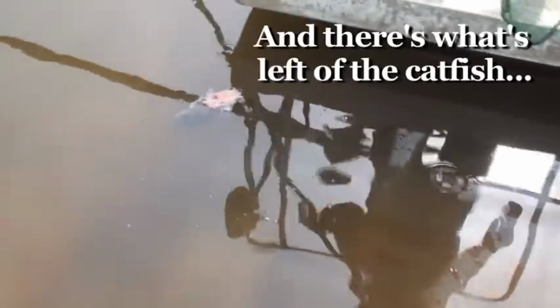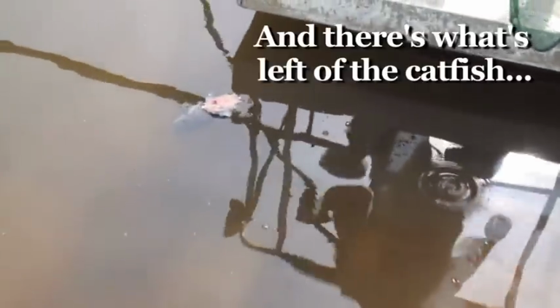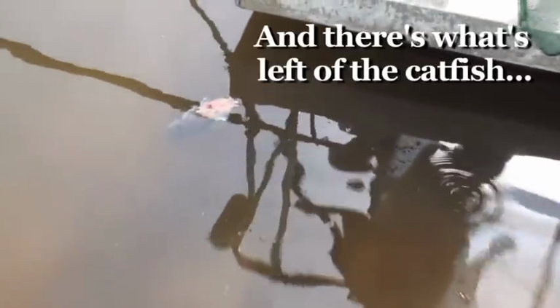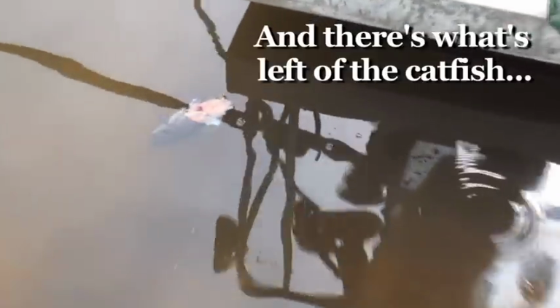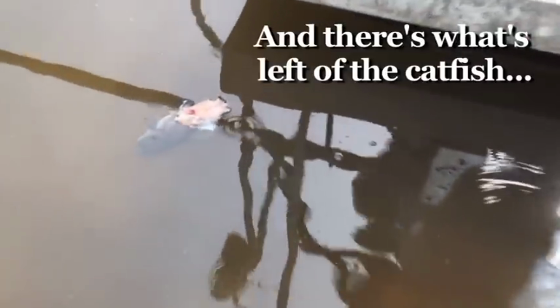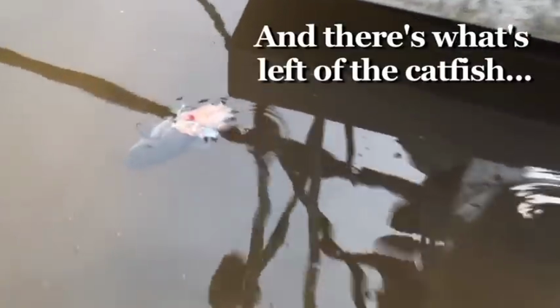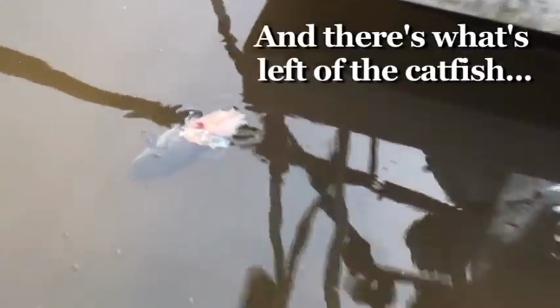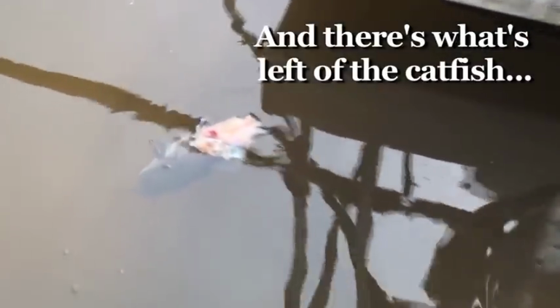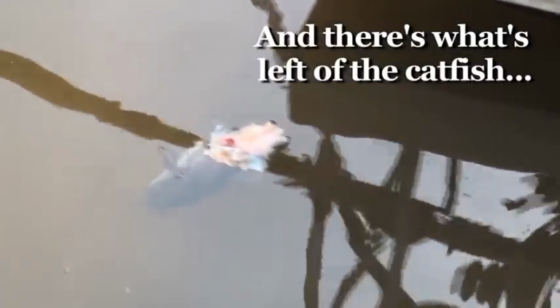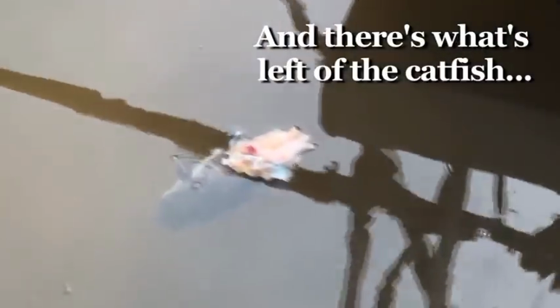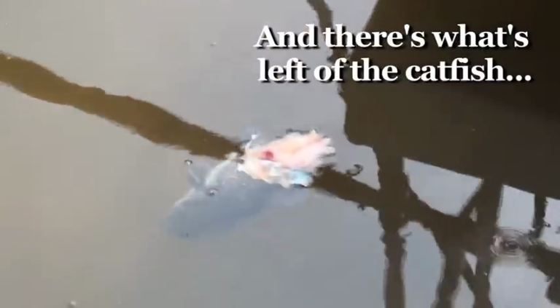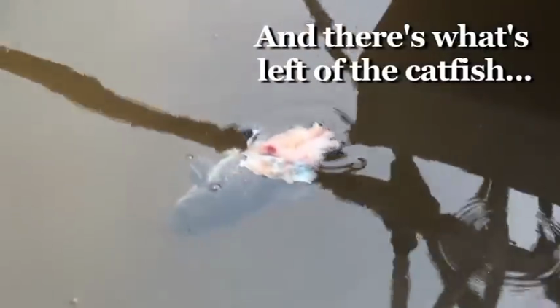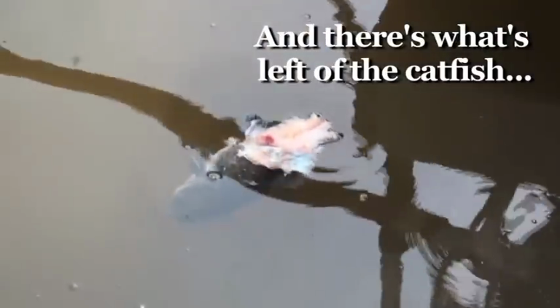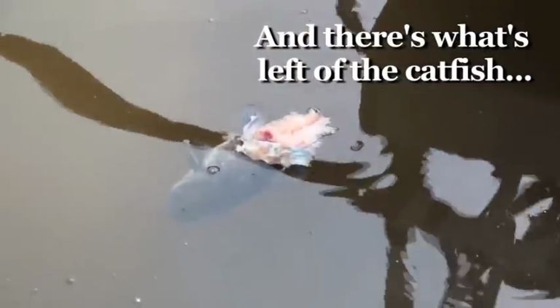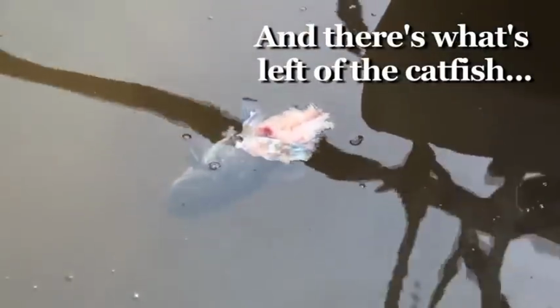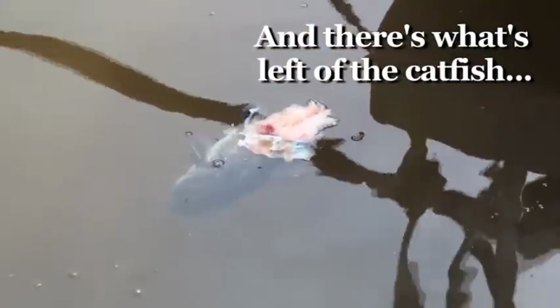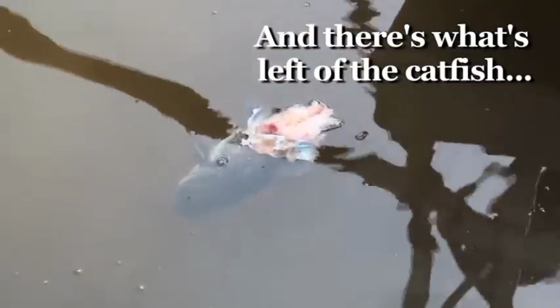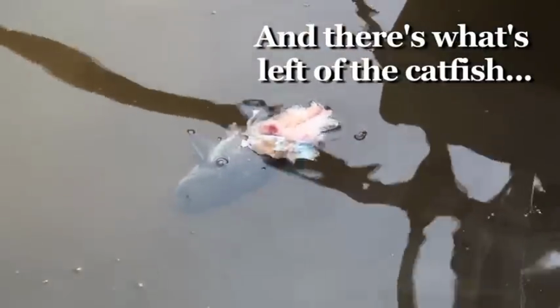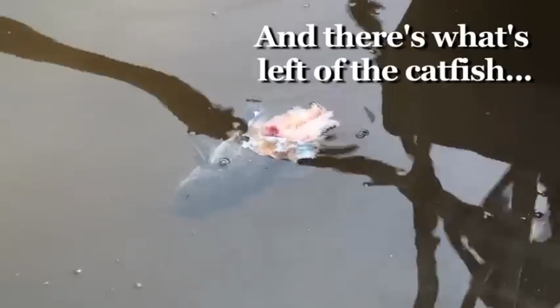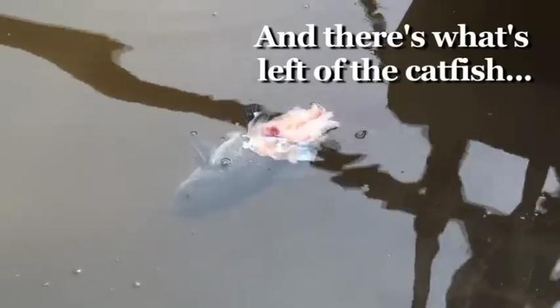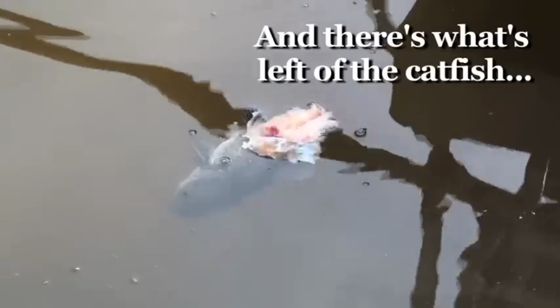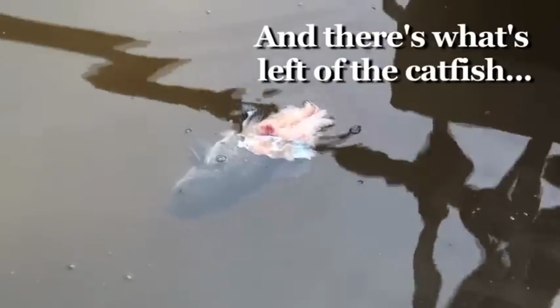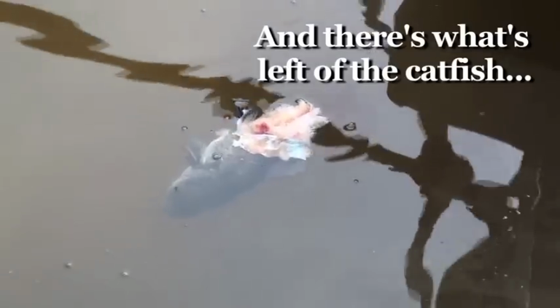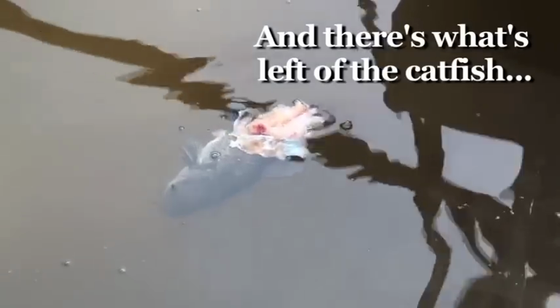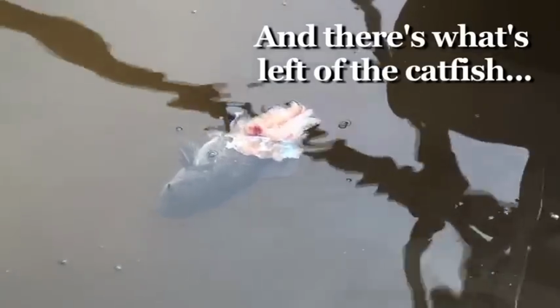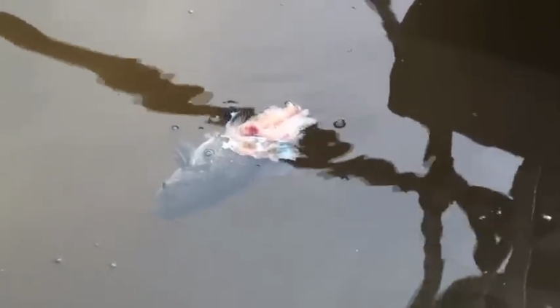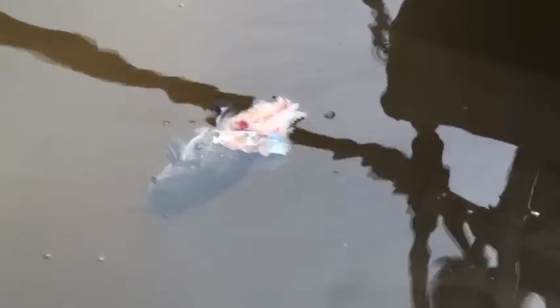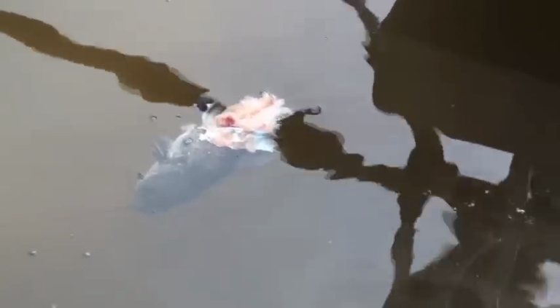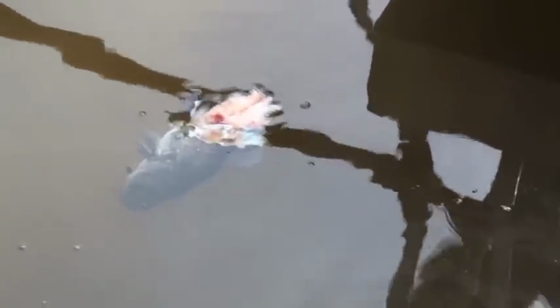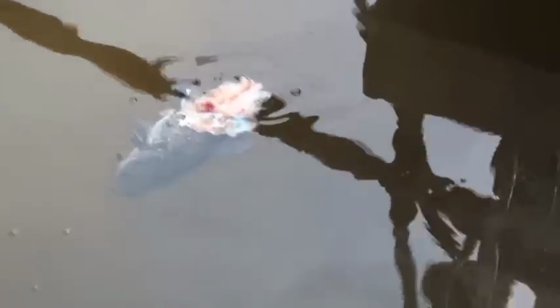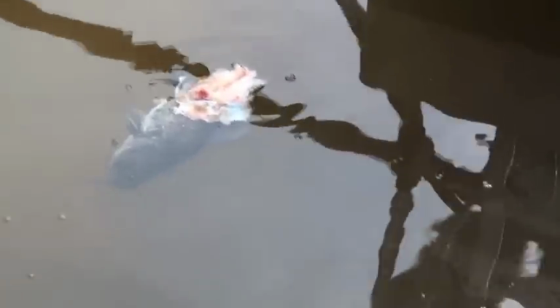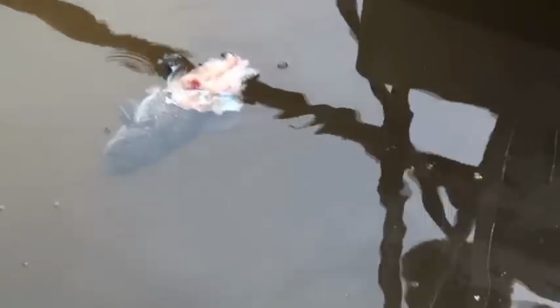He was eating a dead catfish. No, the catfish is still alive — look, he's moving.